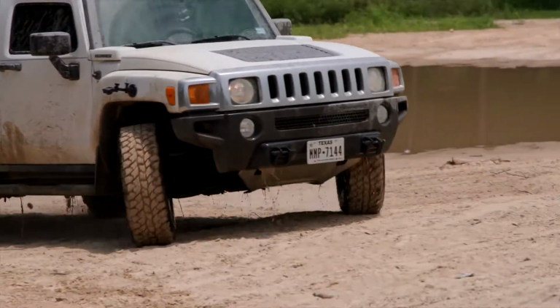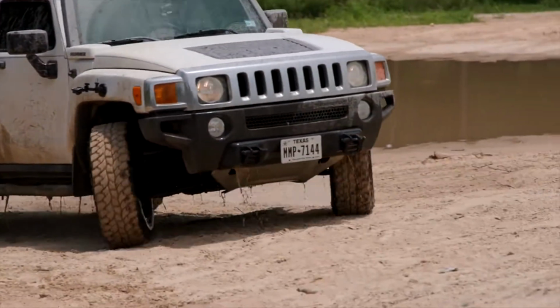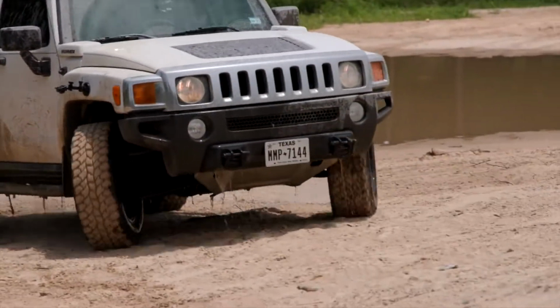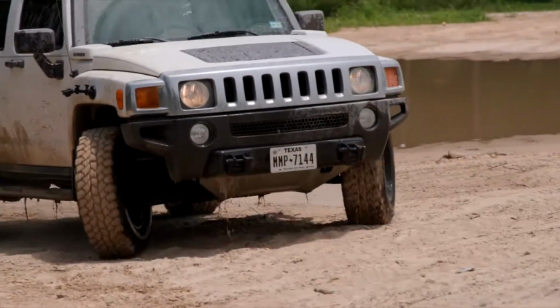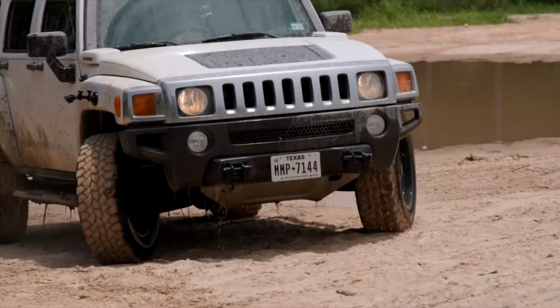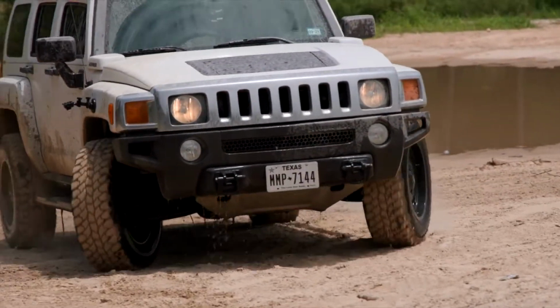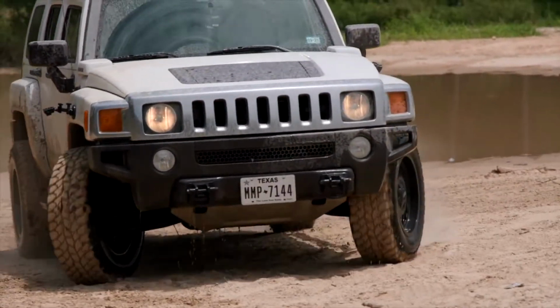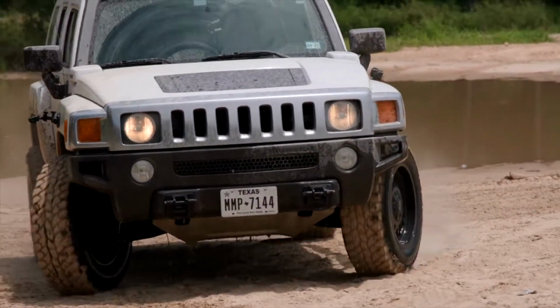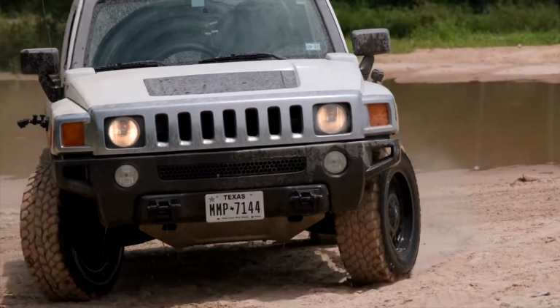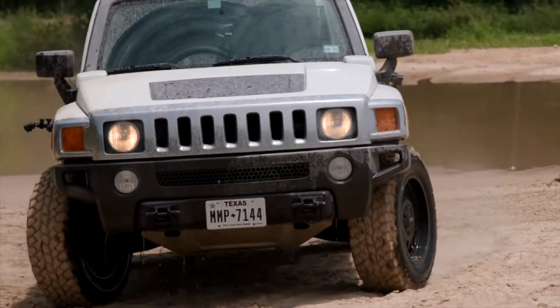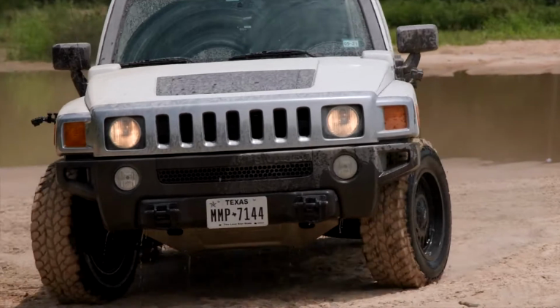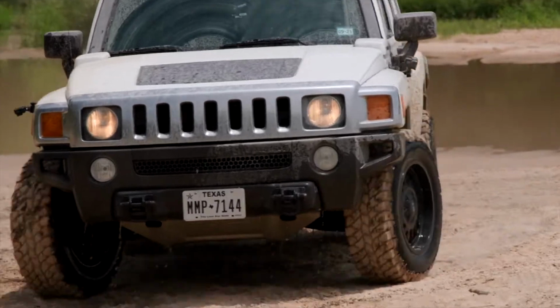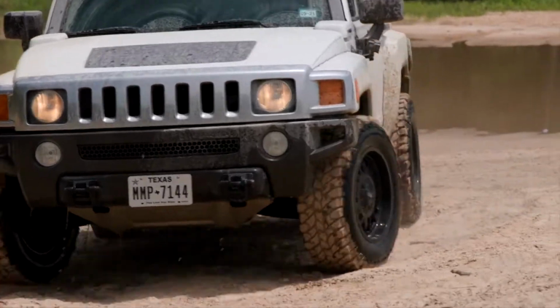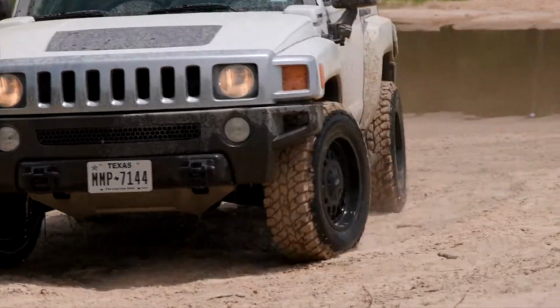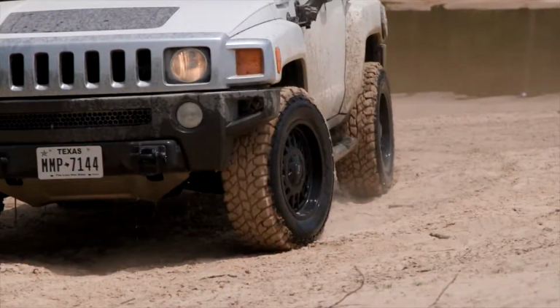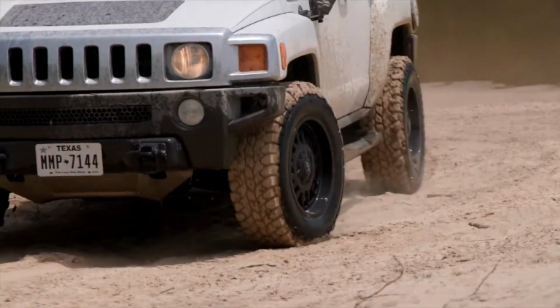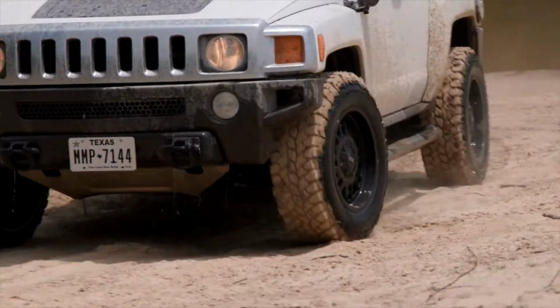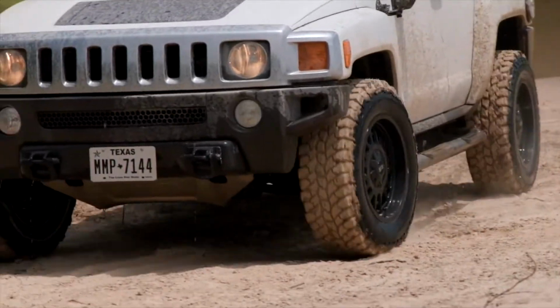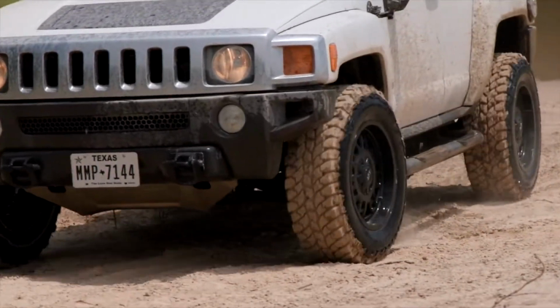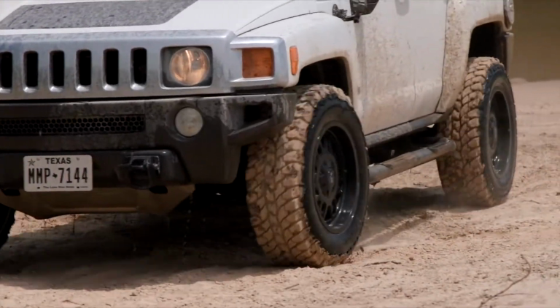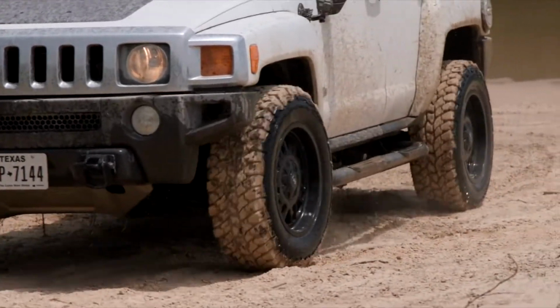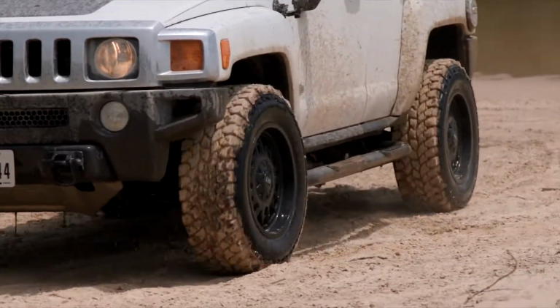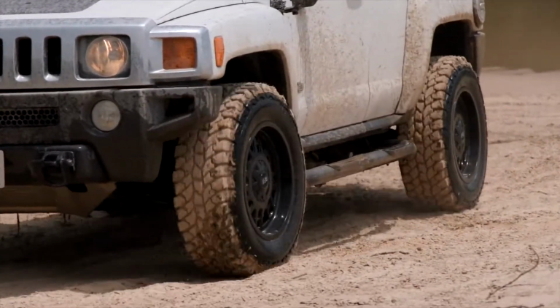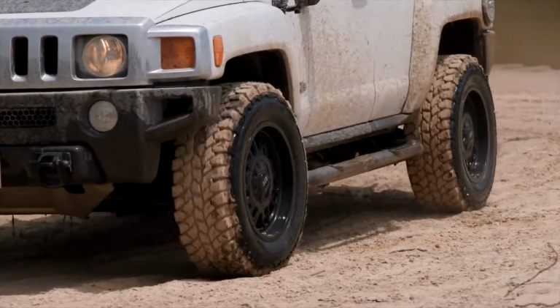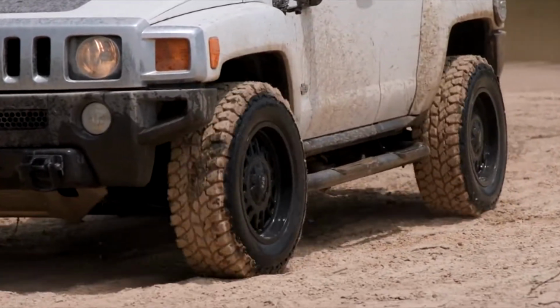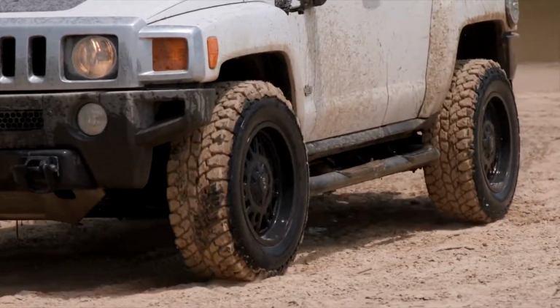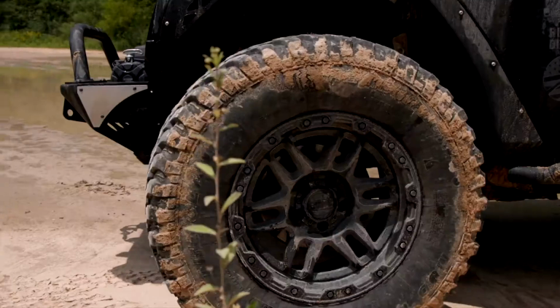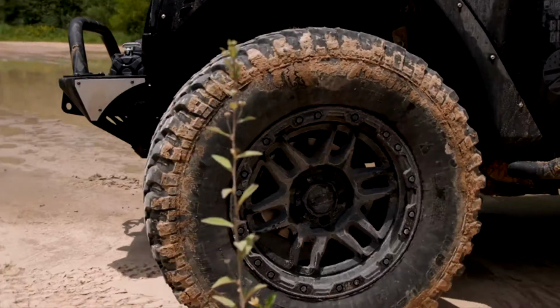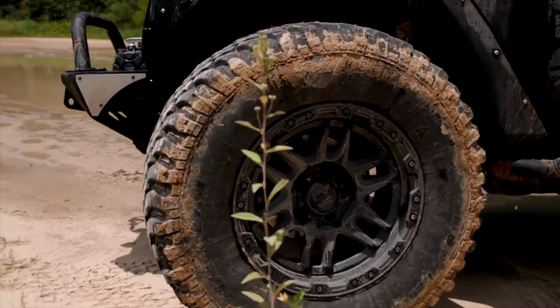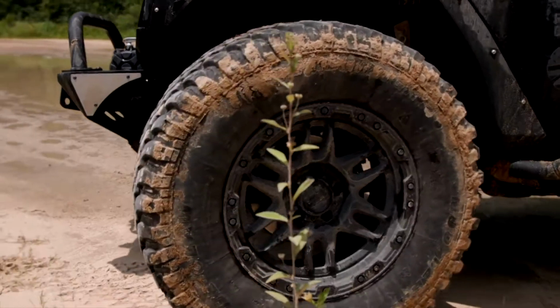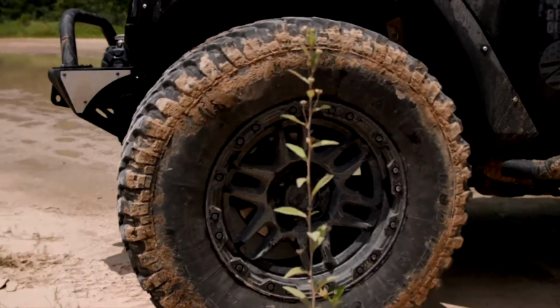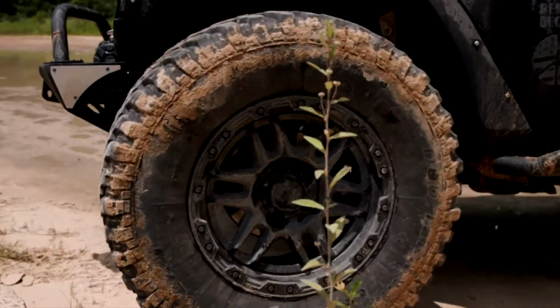As we mentioned before, Treadwright doesn't alter casings or rebuild this part of the tire.